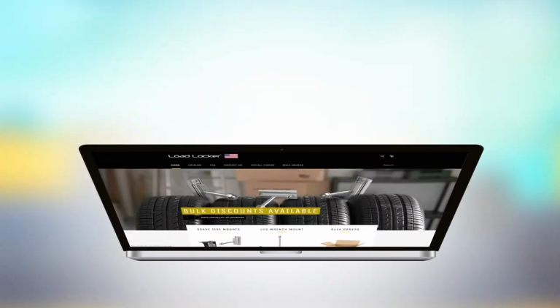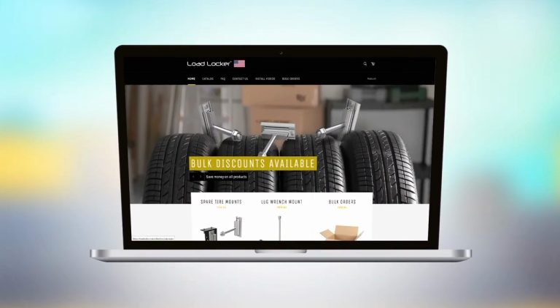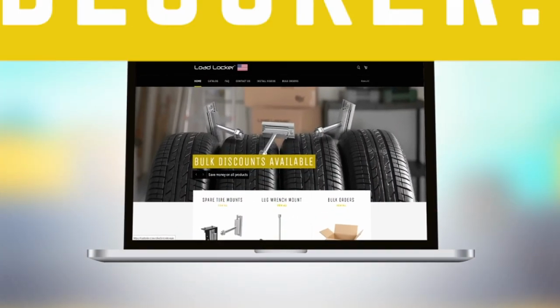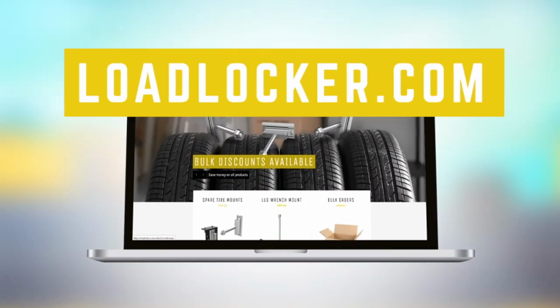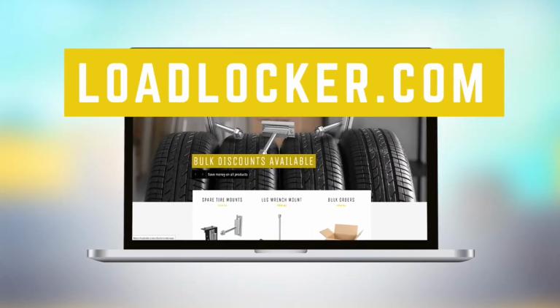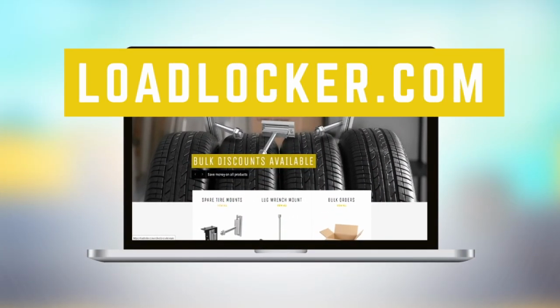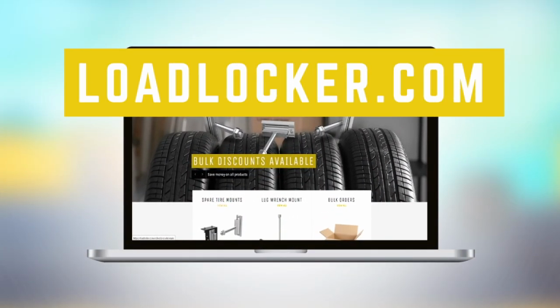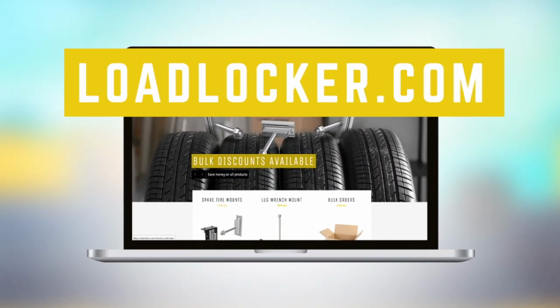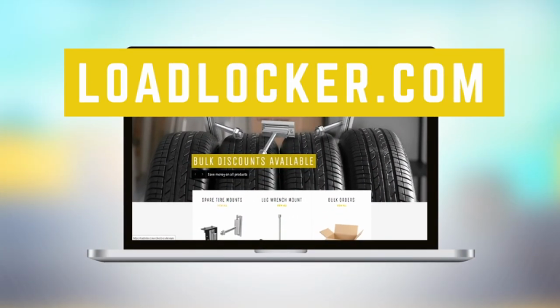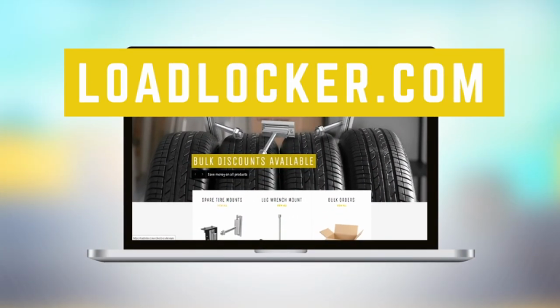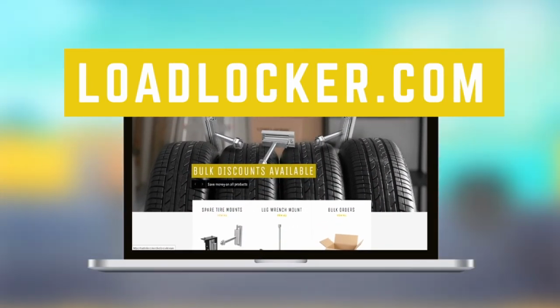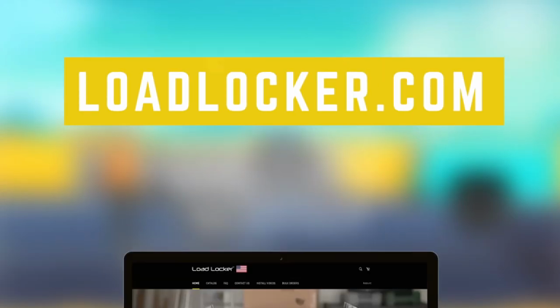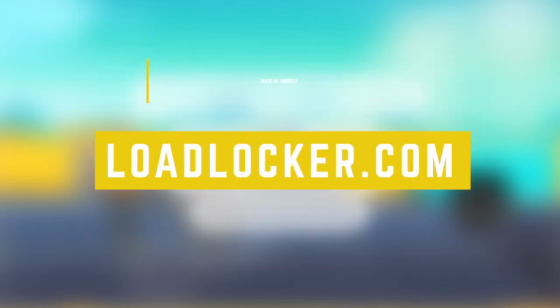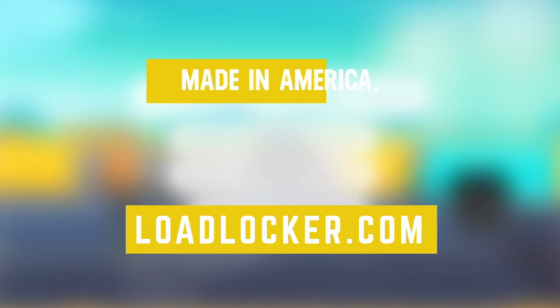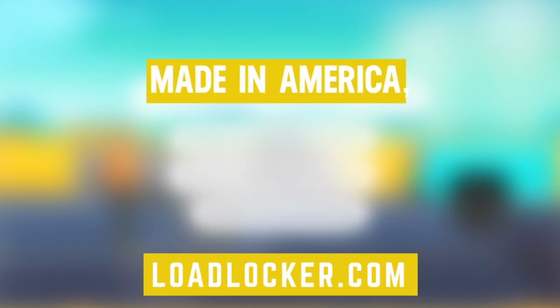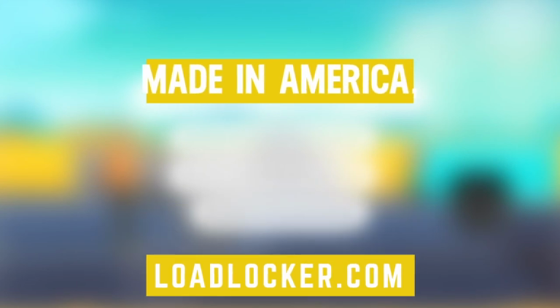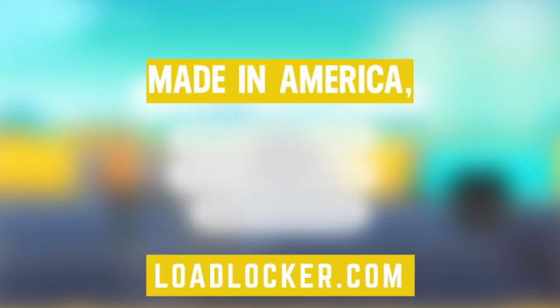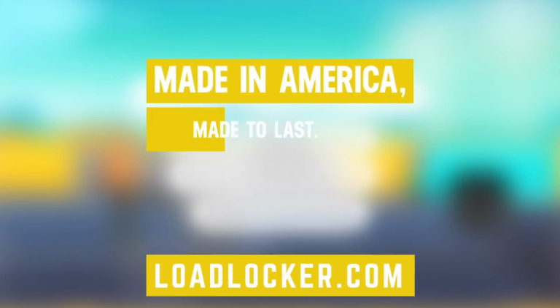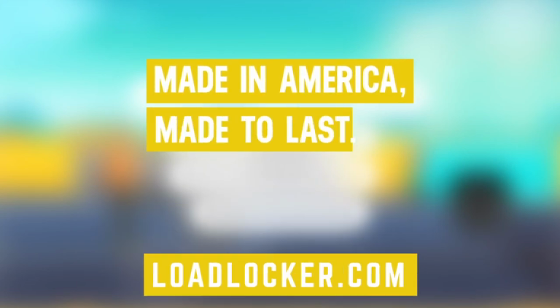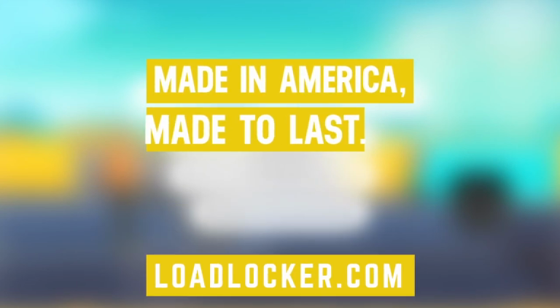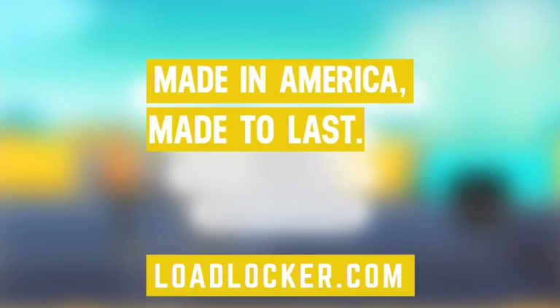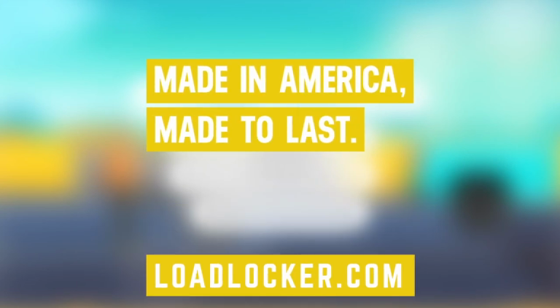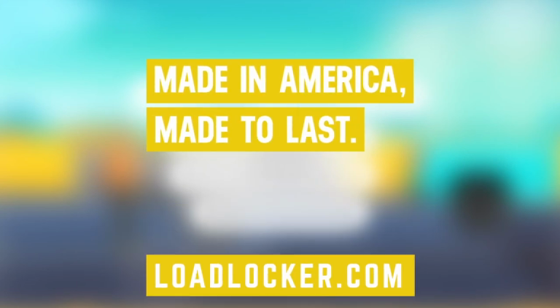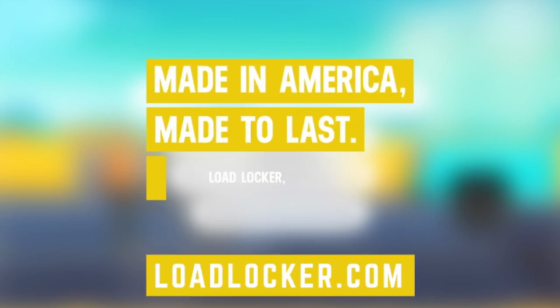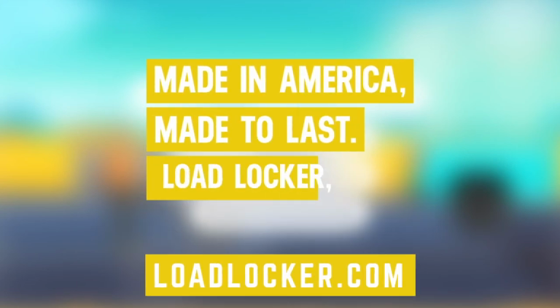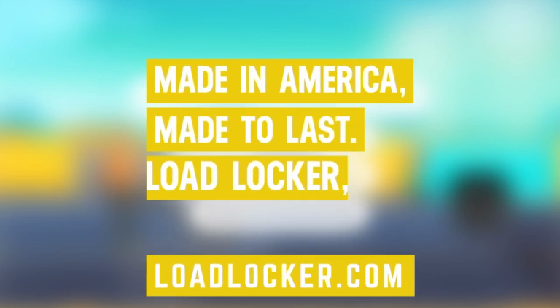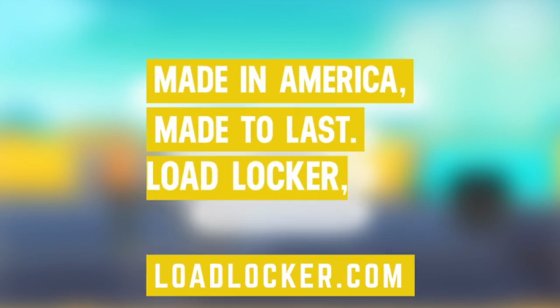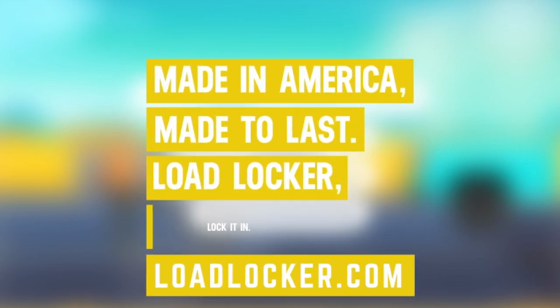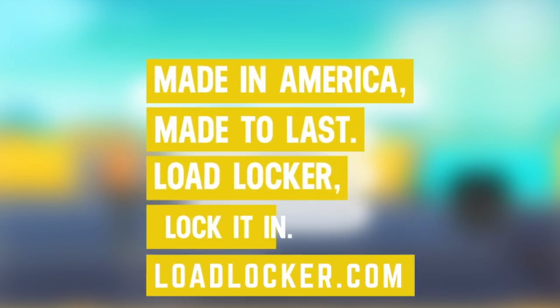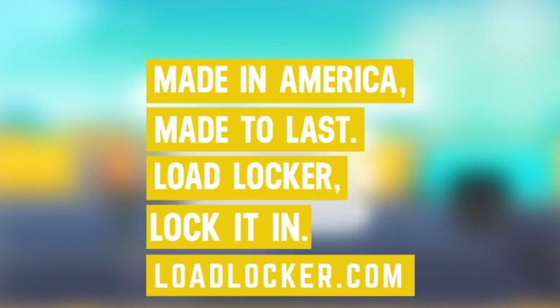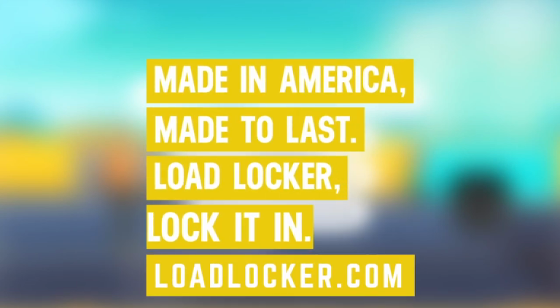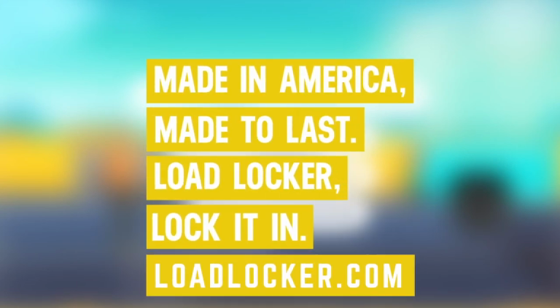Order yours now at LoadLocker.com. Made in America, made to last. LoadLocker — lock it in!